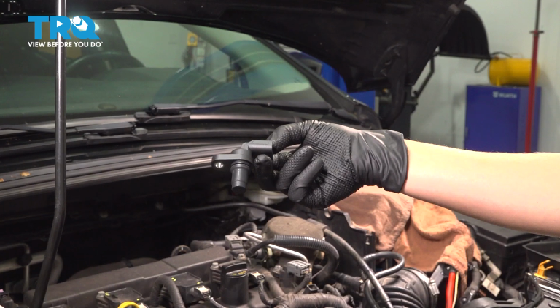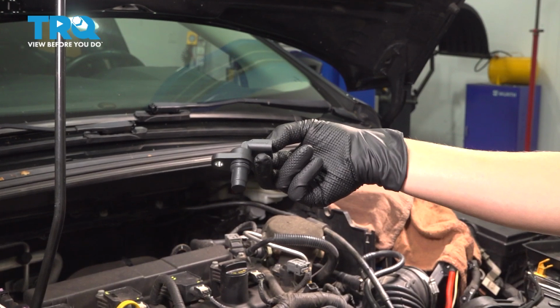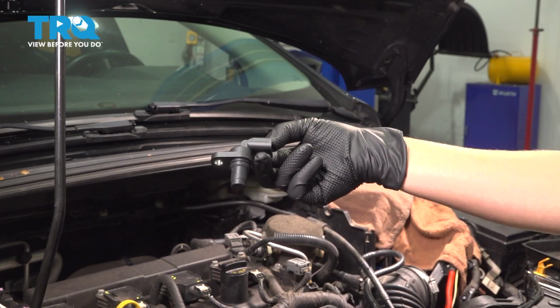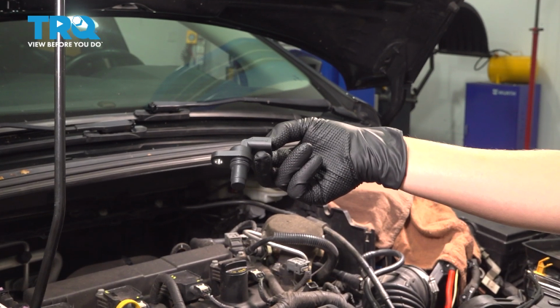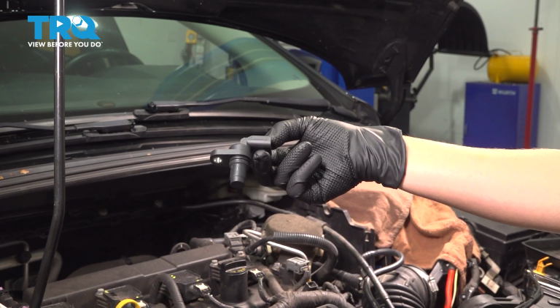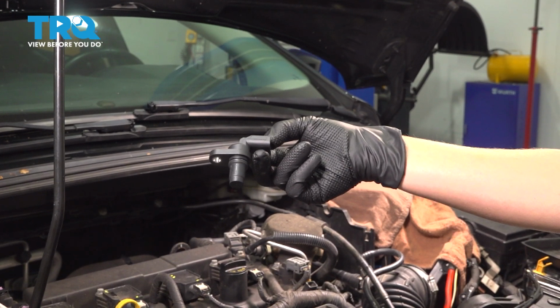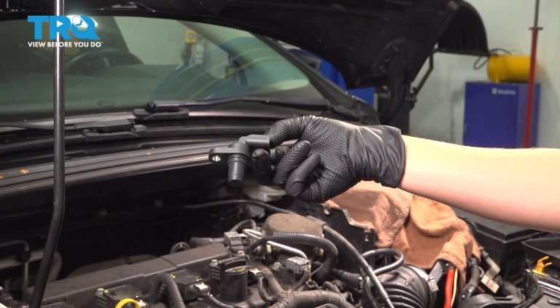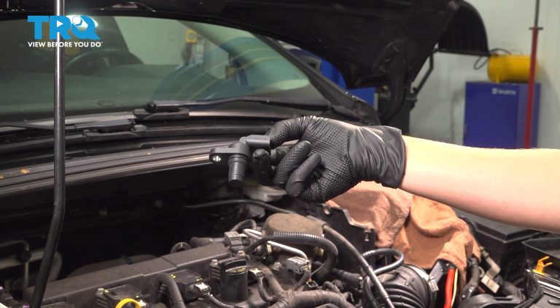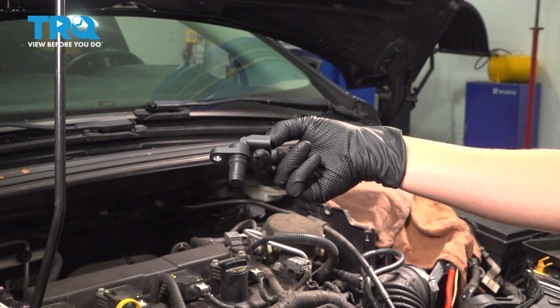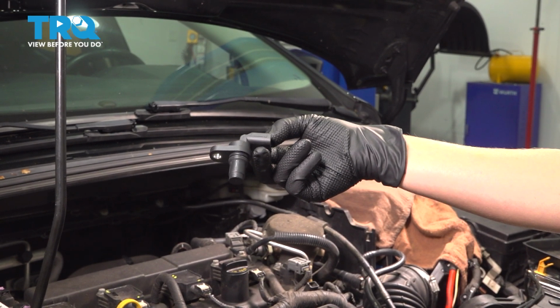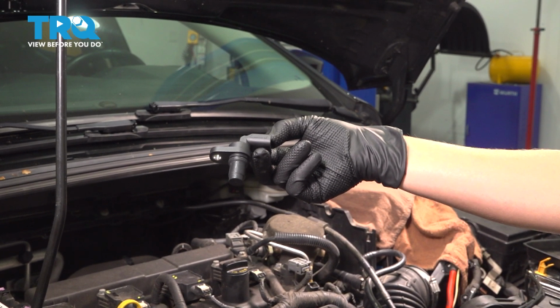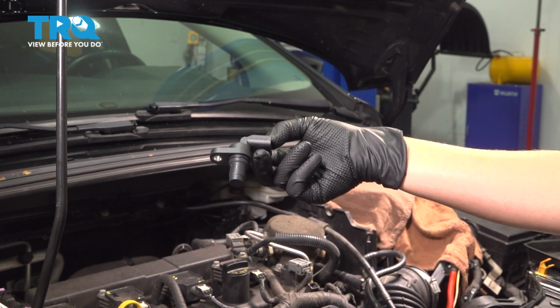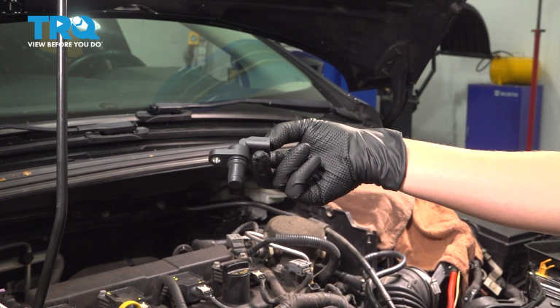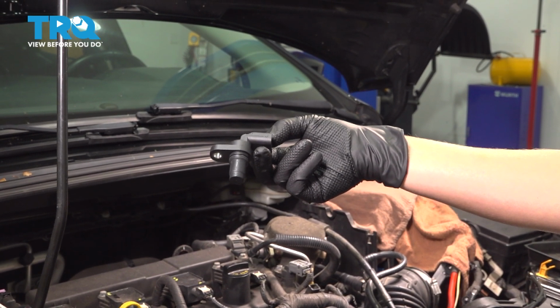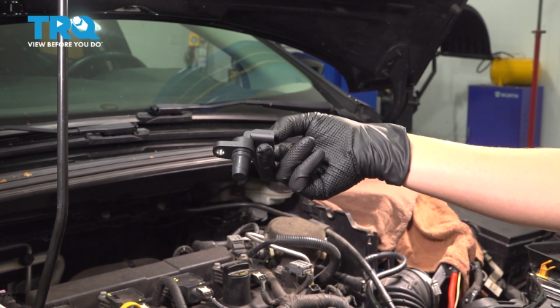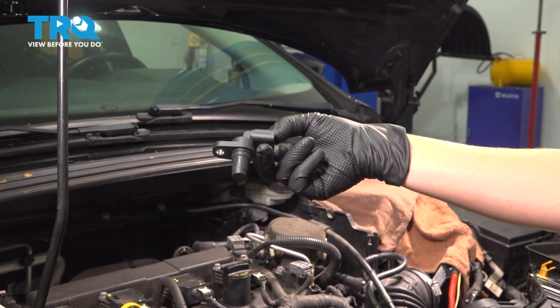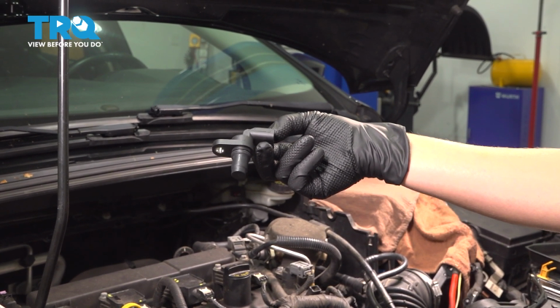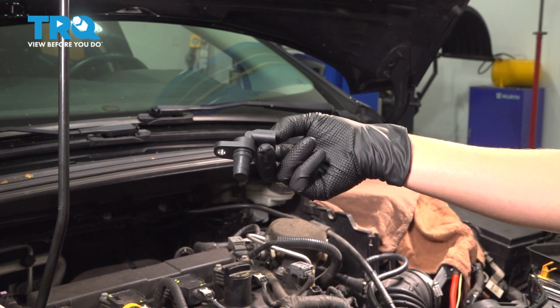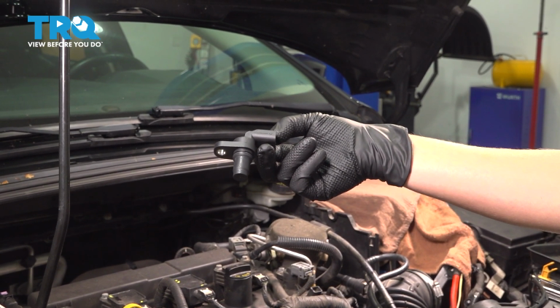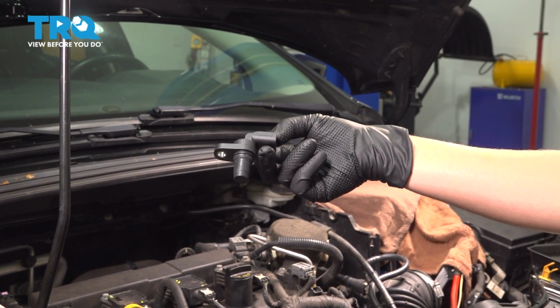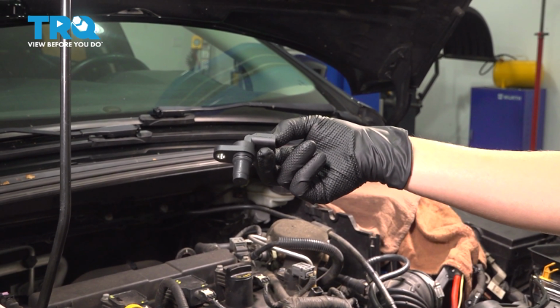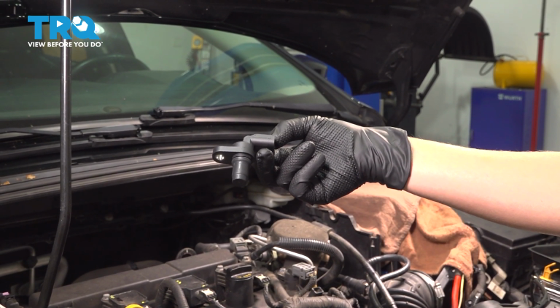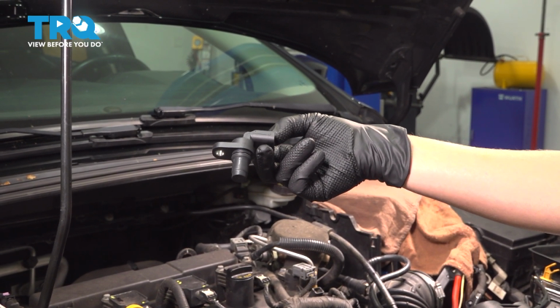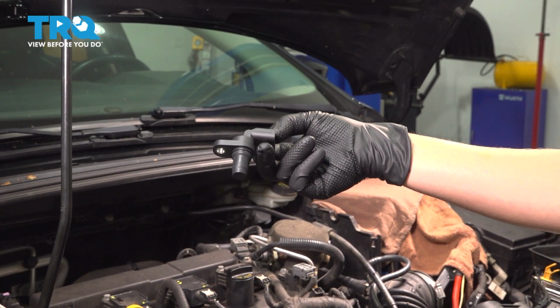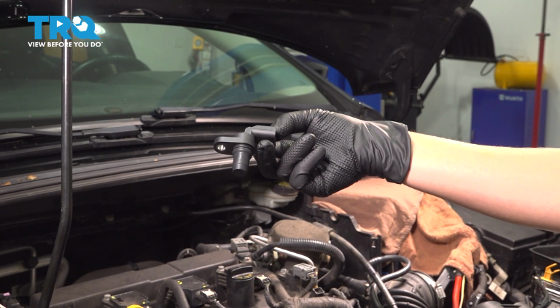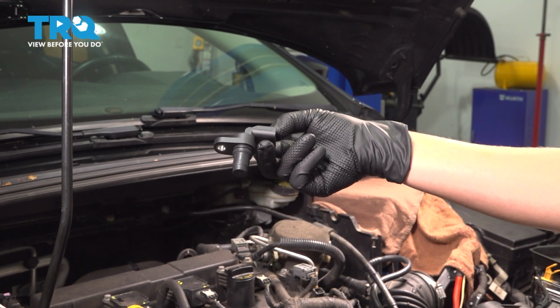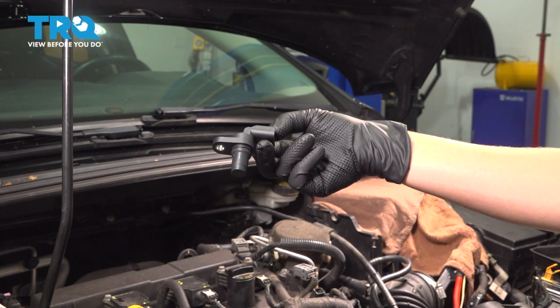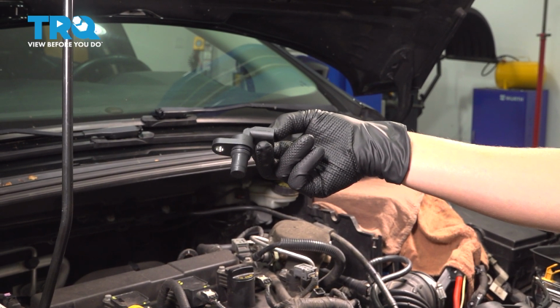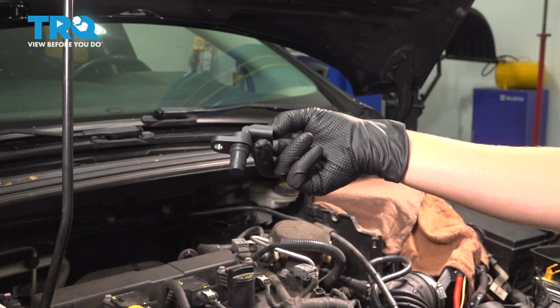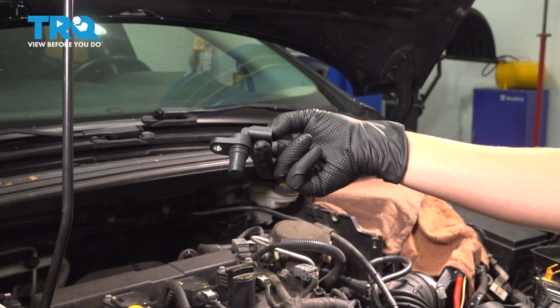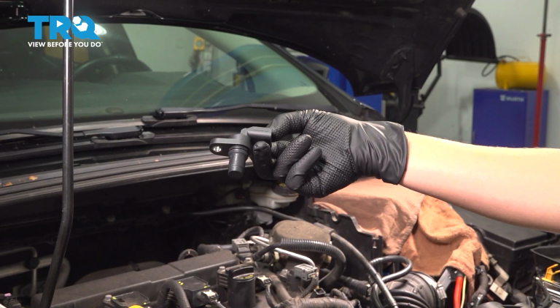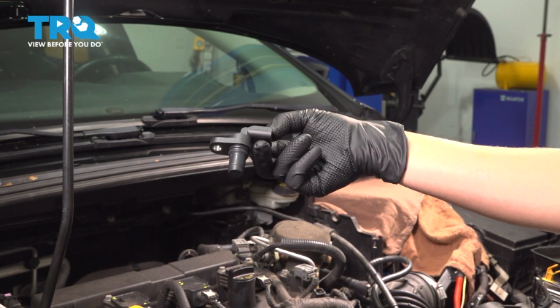In this video, I'm going to show you how to replace your cam sensor on your Ford Focus. It's located on your valve cover.